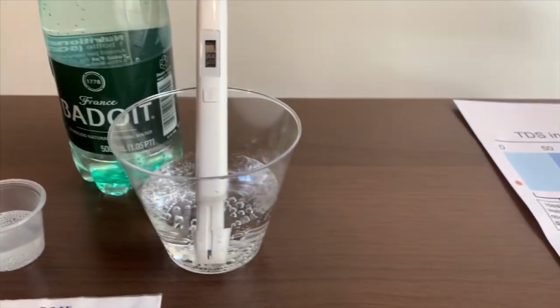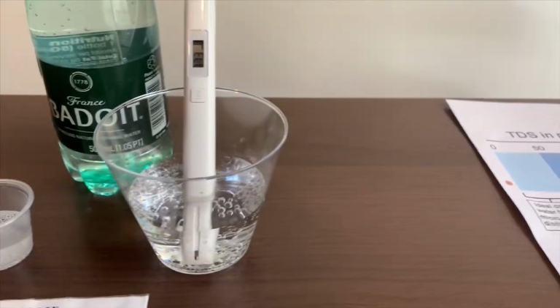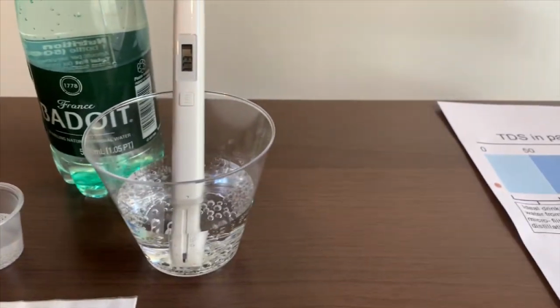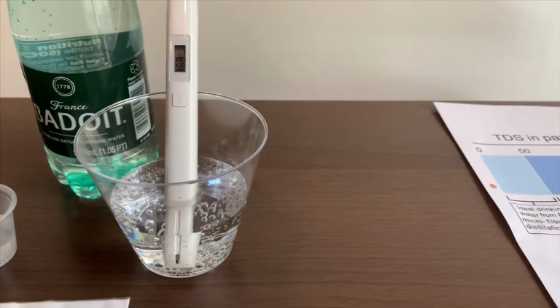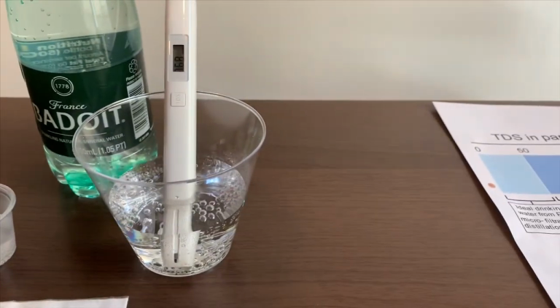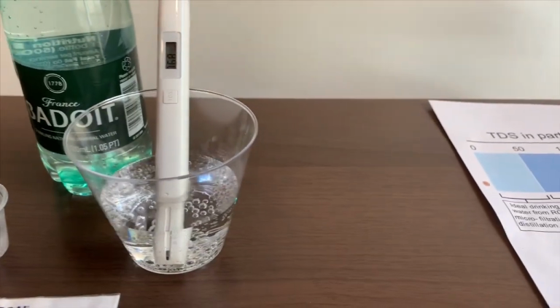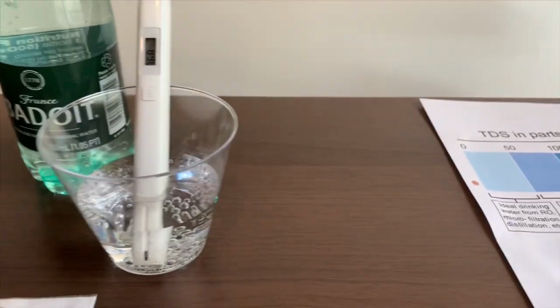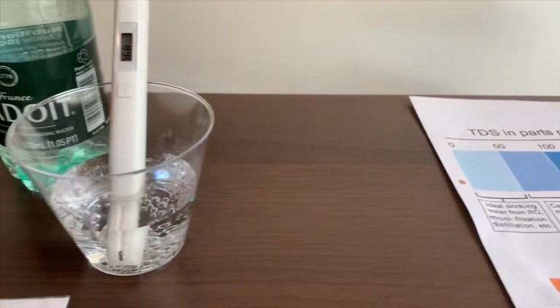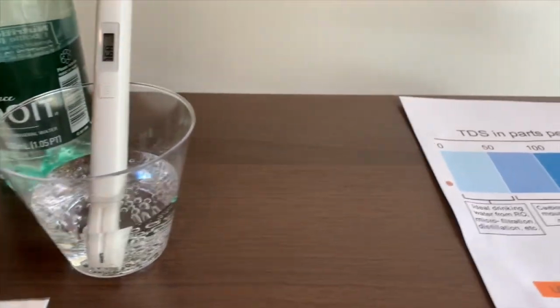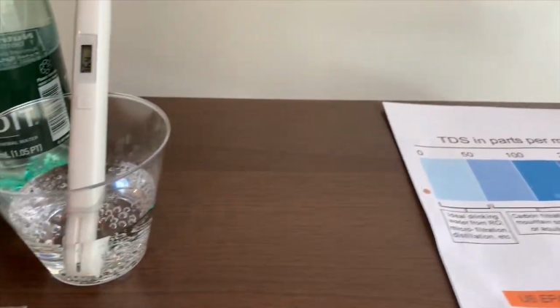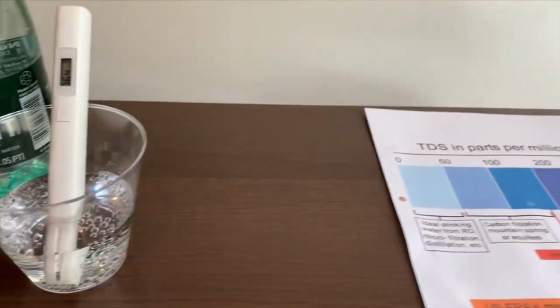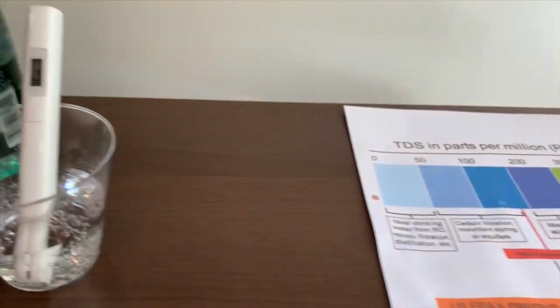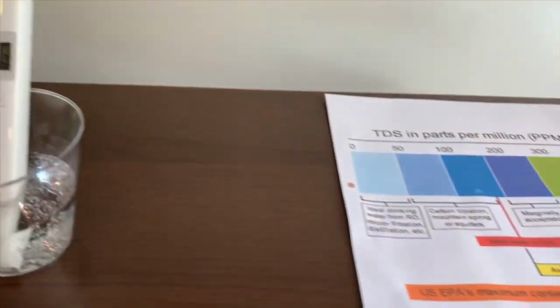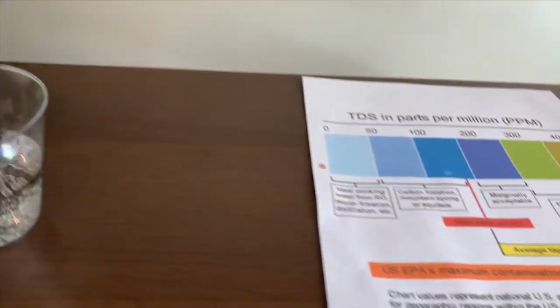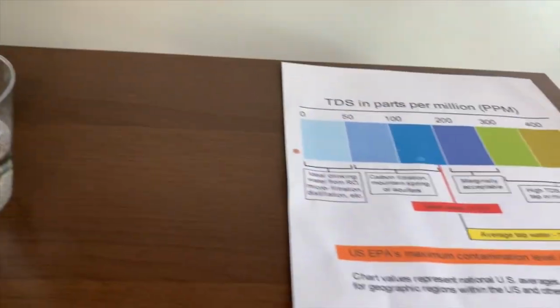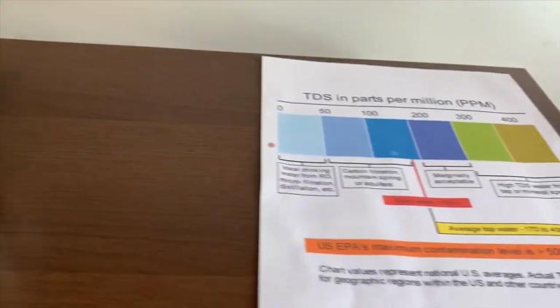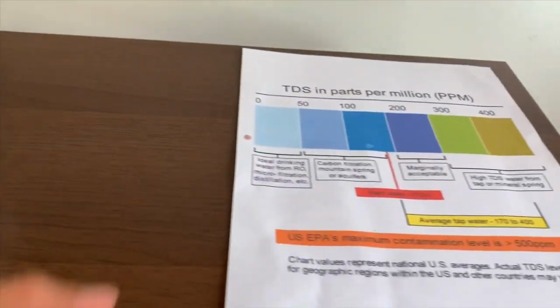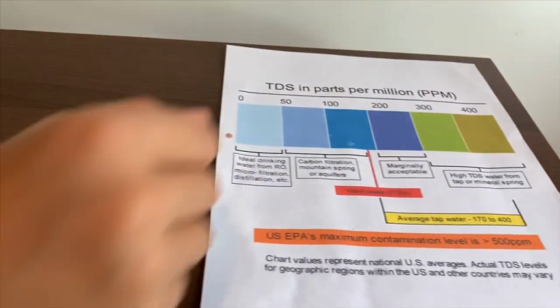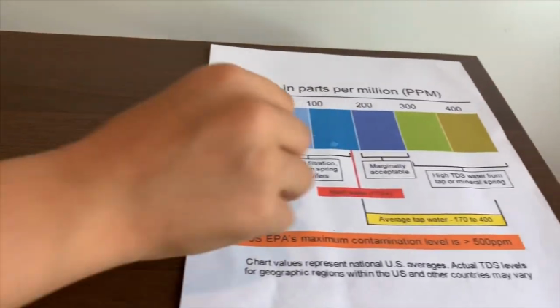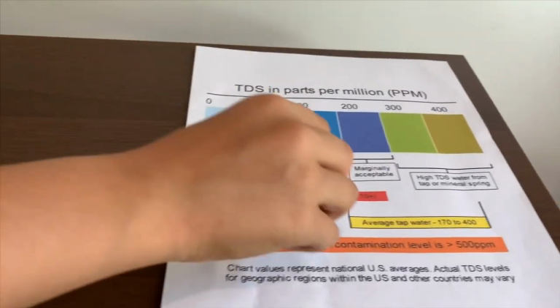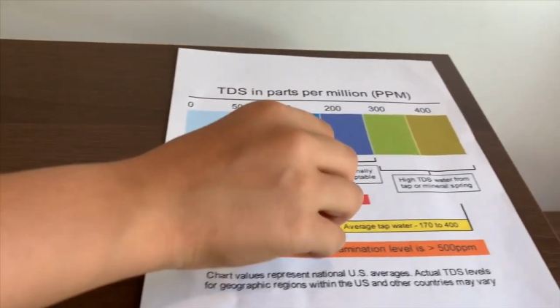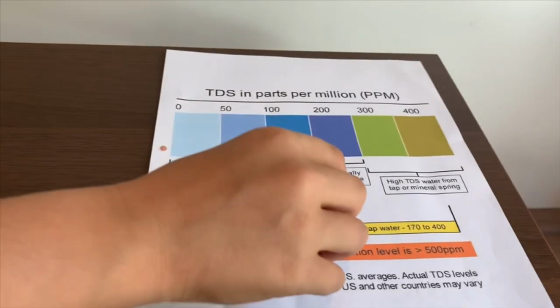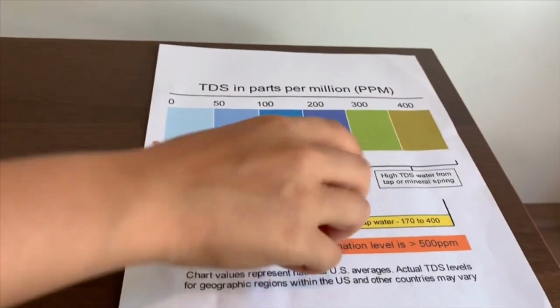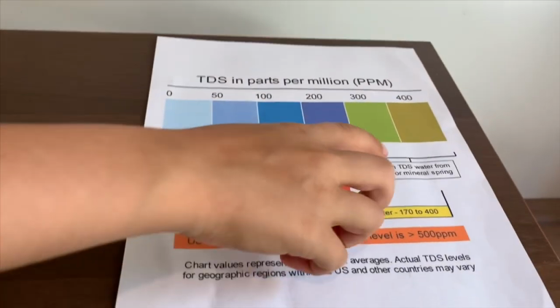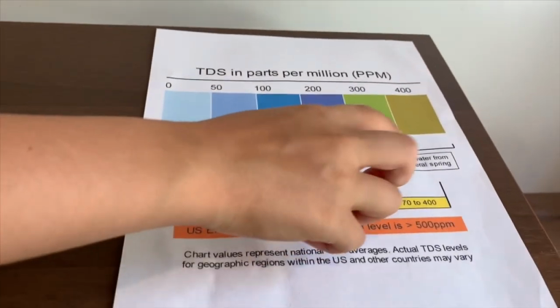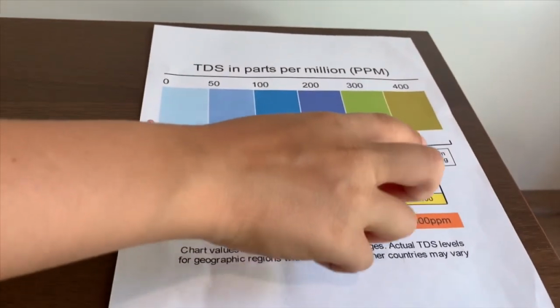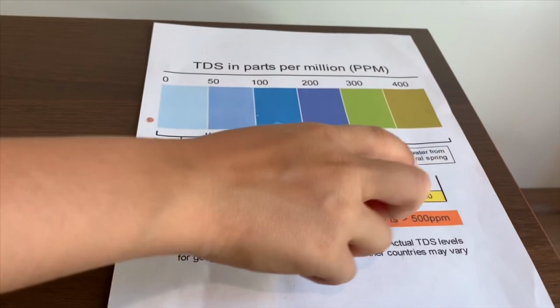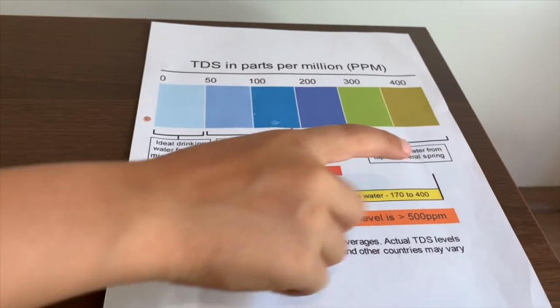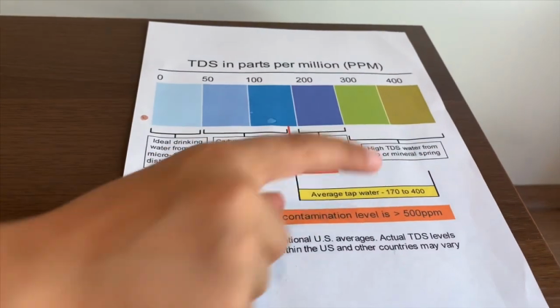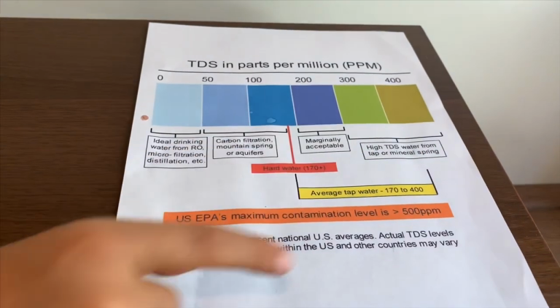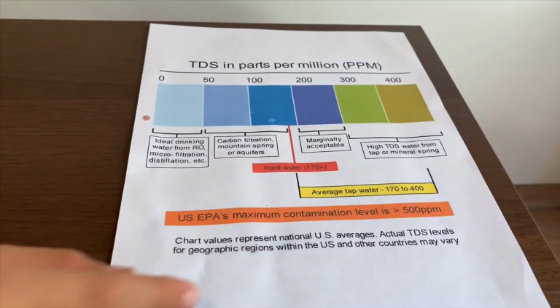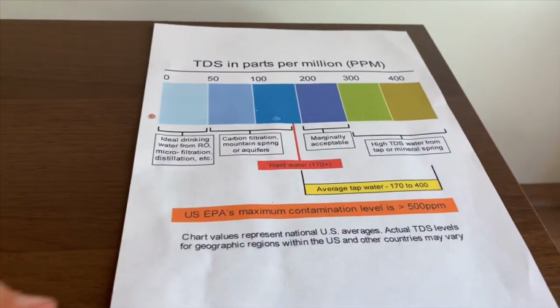It's in the 700s. That is high mineral content.